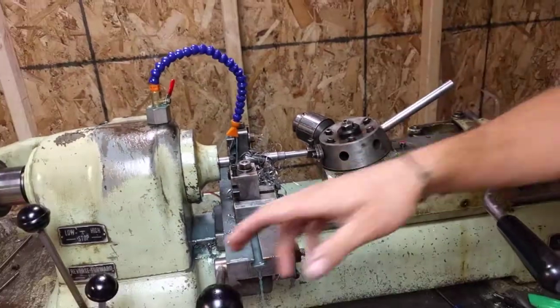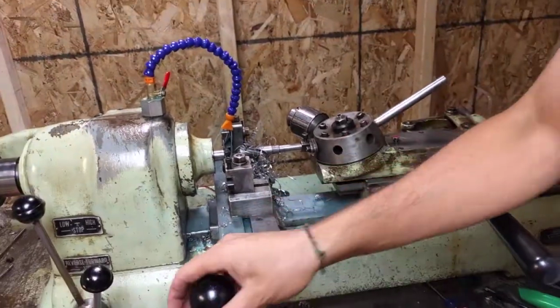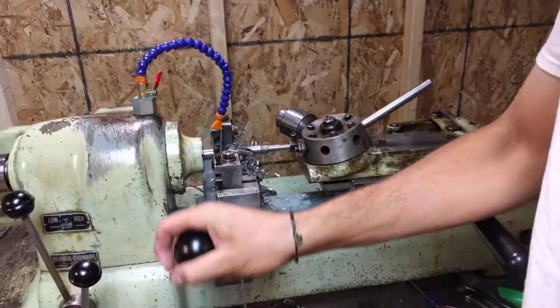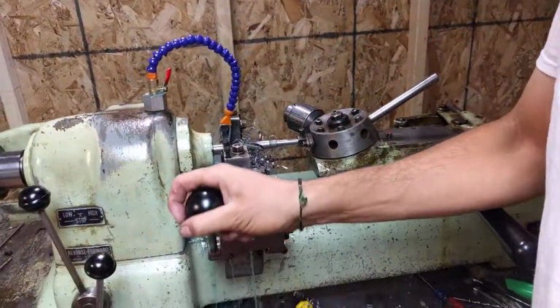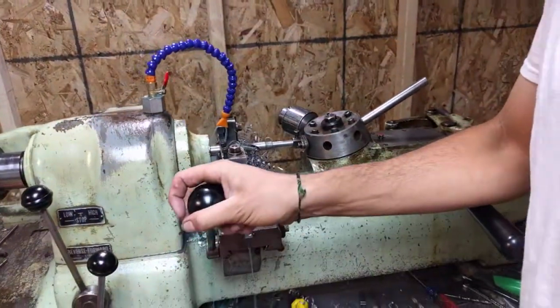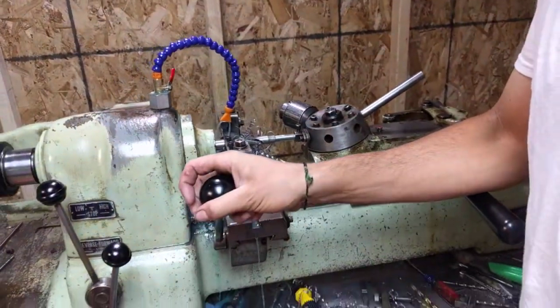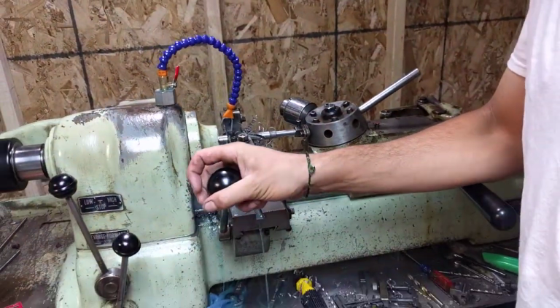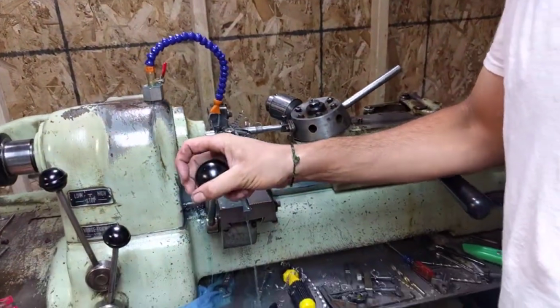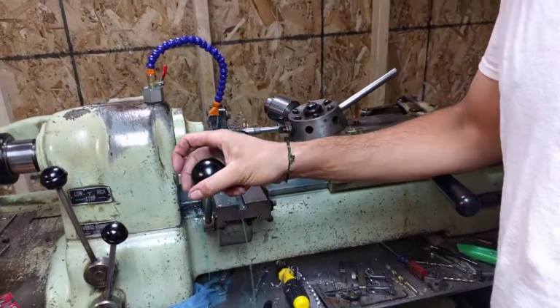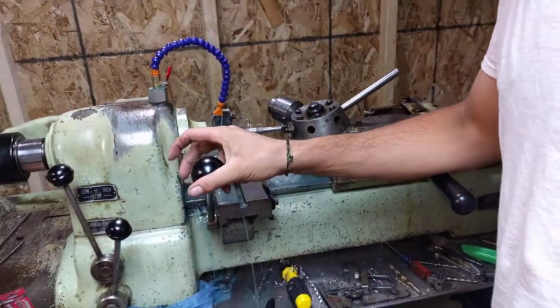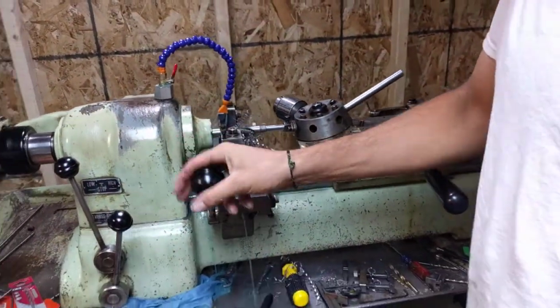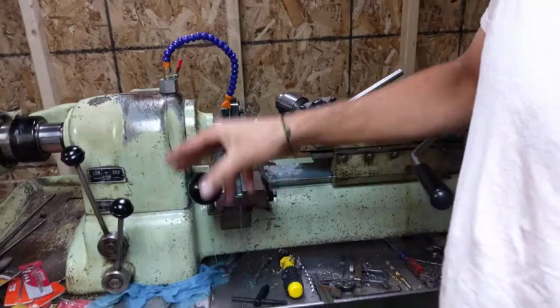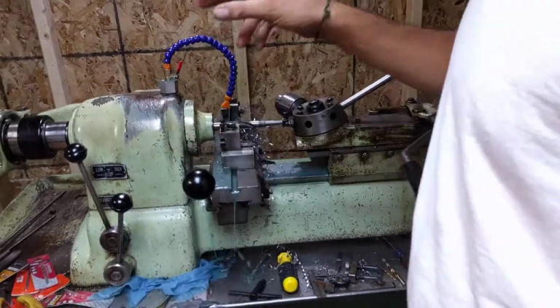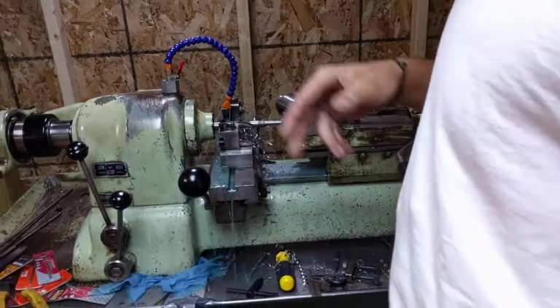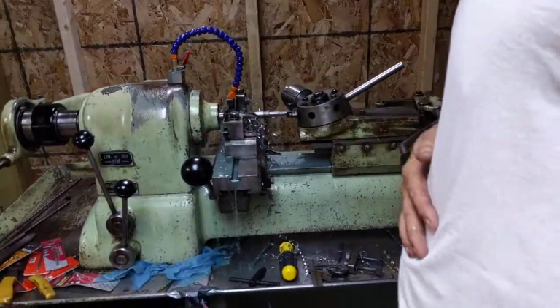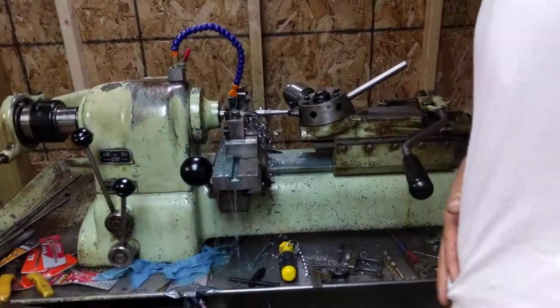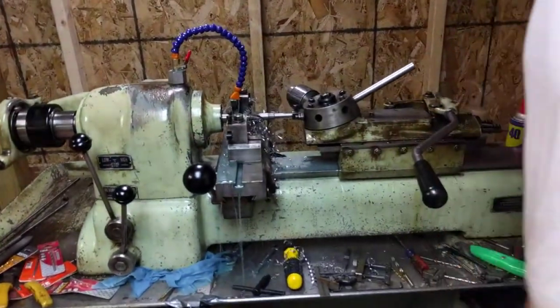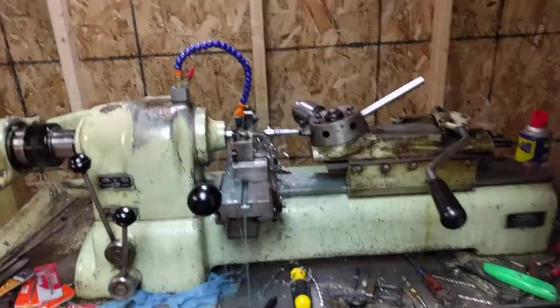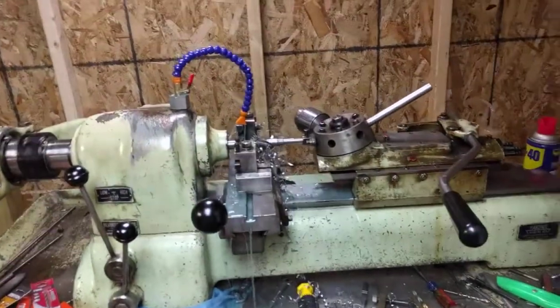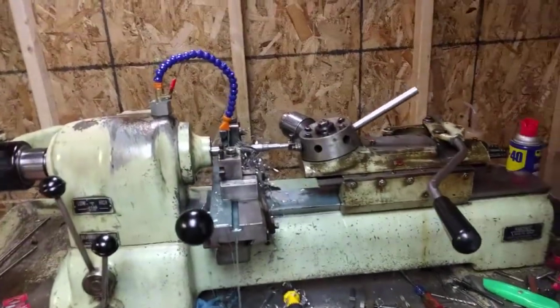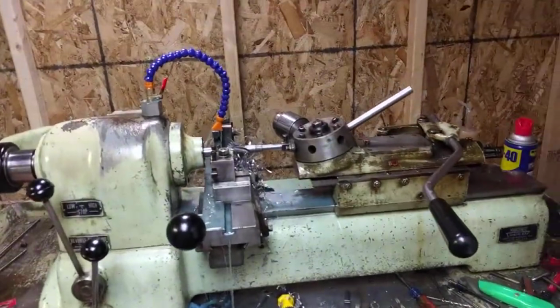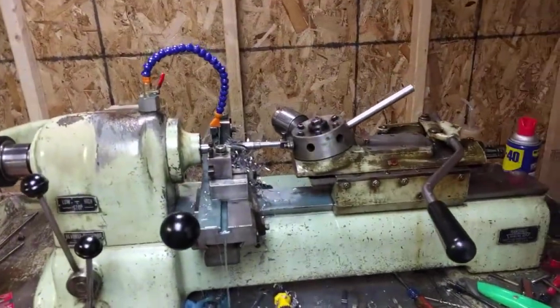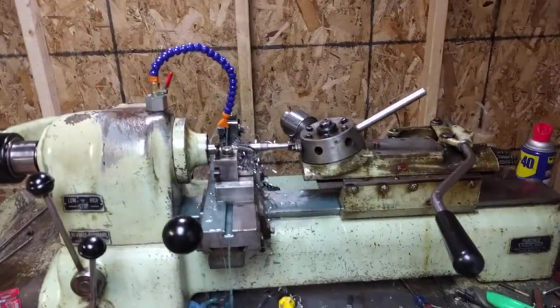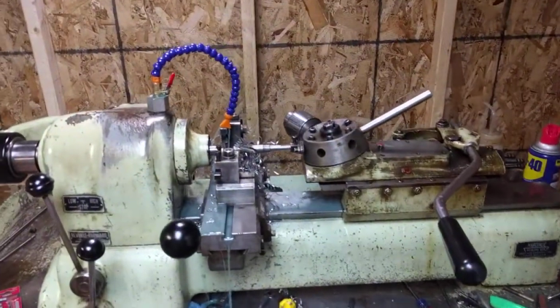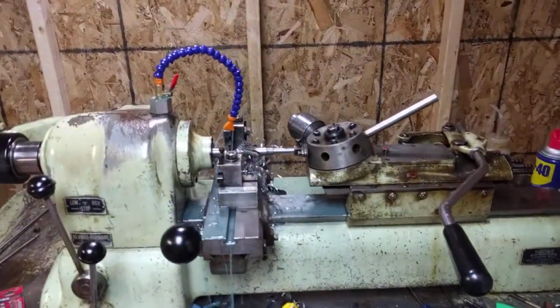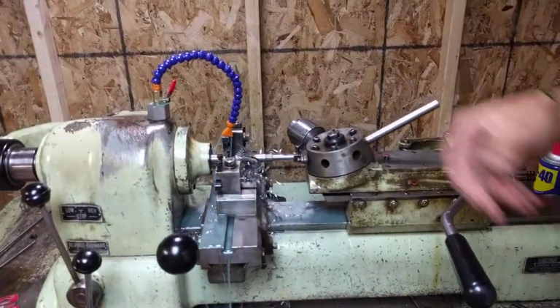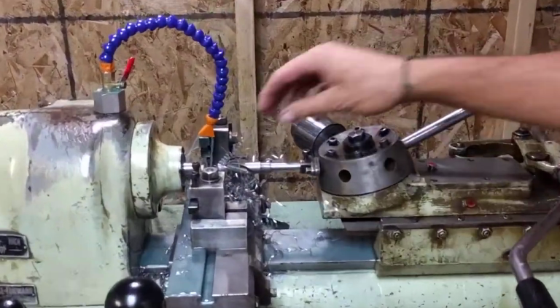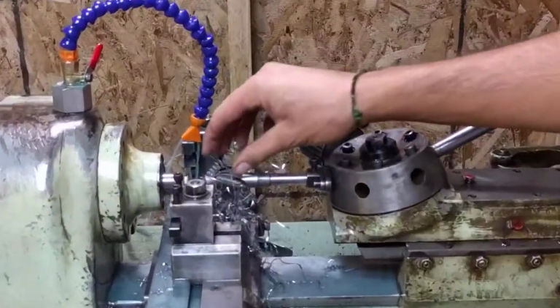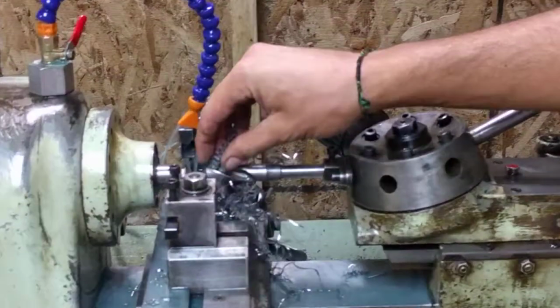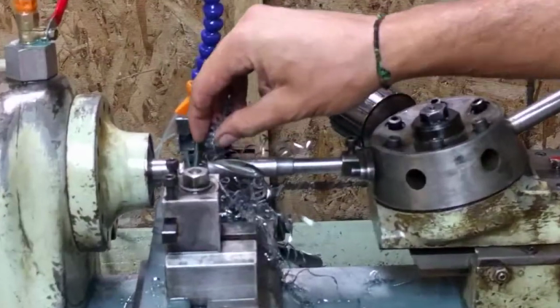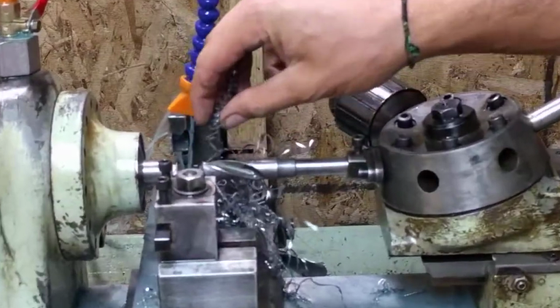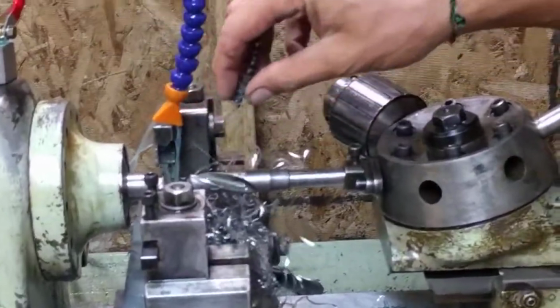A little chamfer on that. And that's drilling titanium.